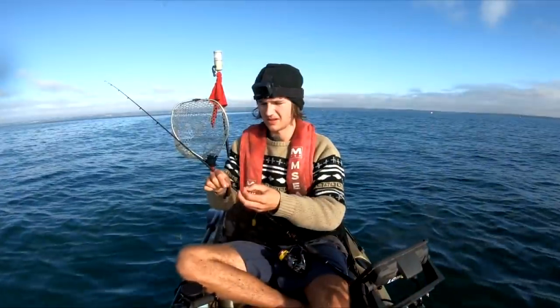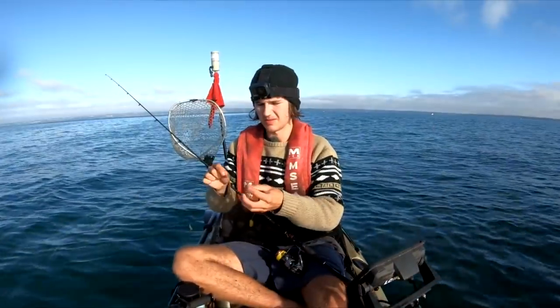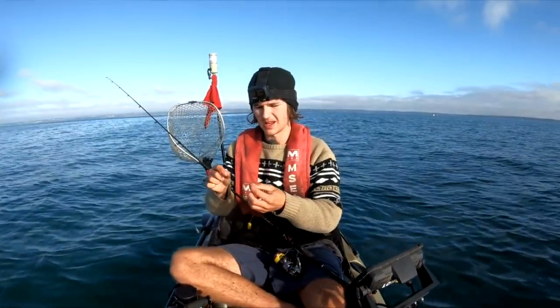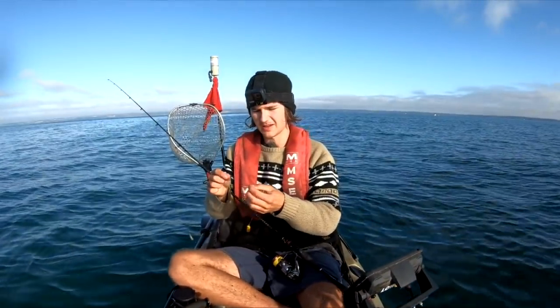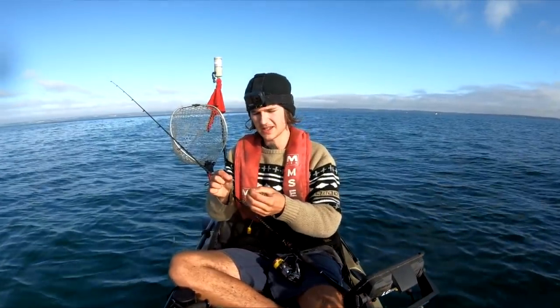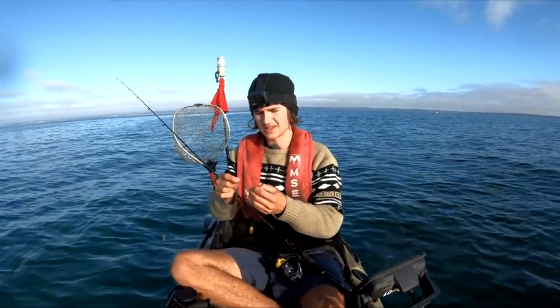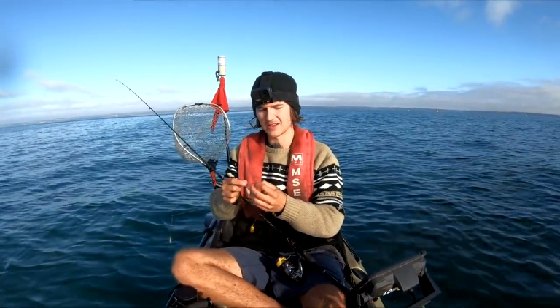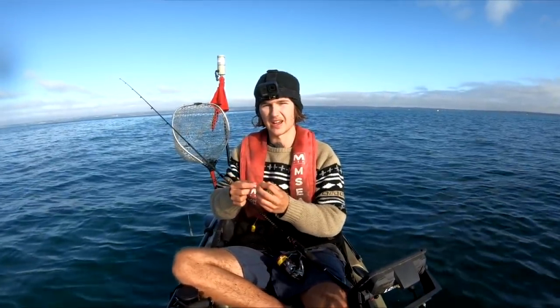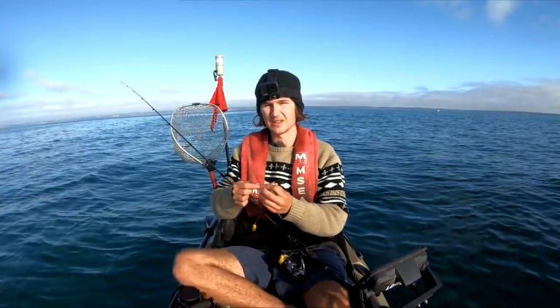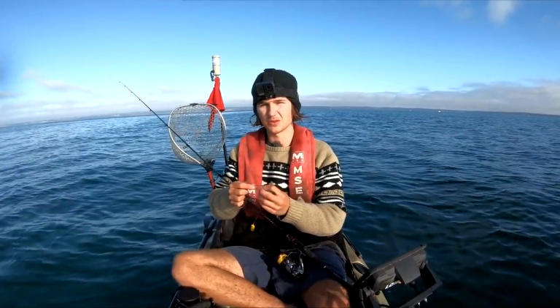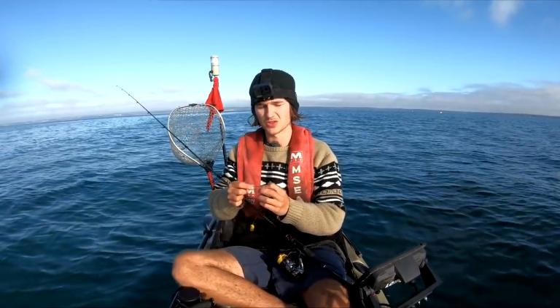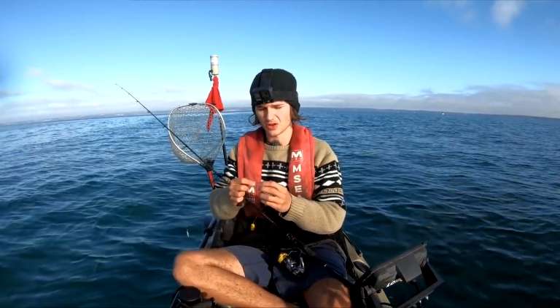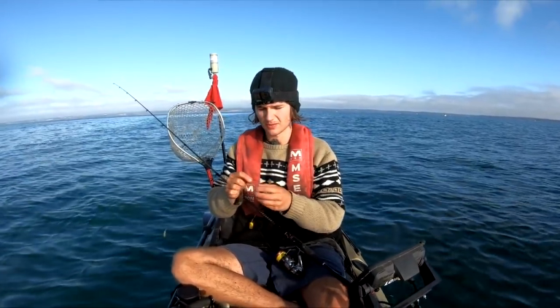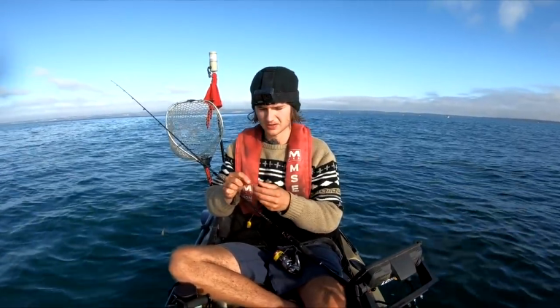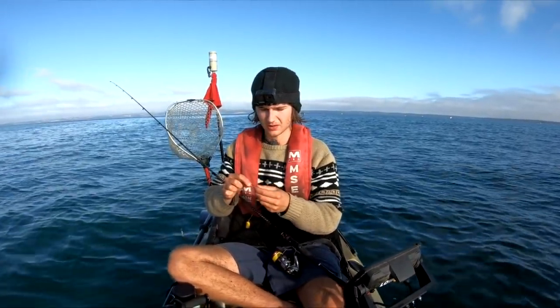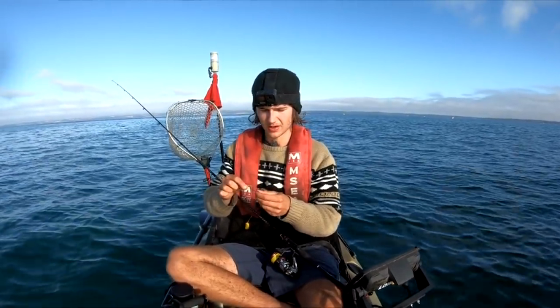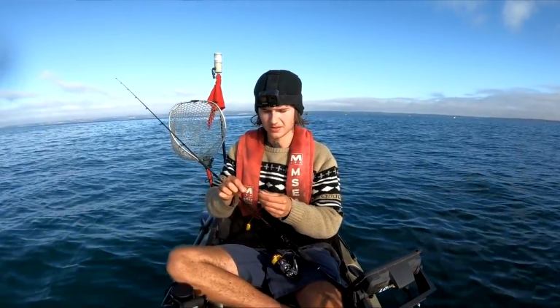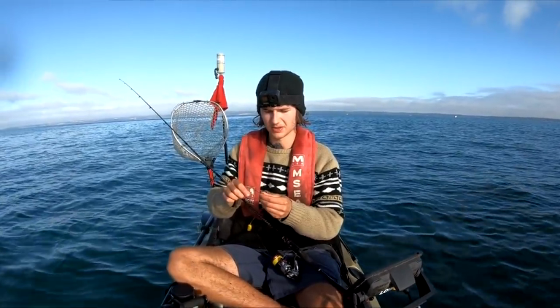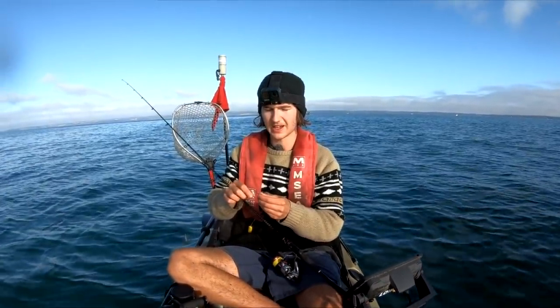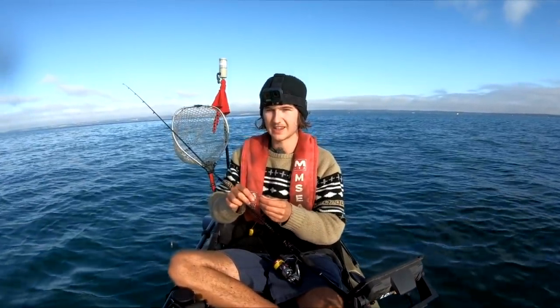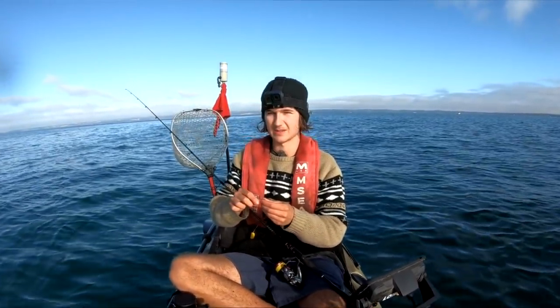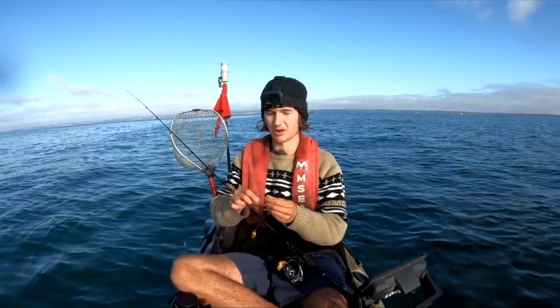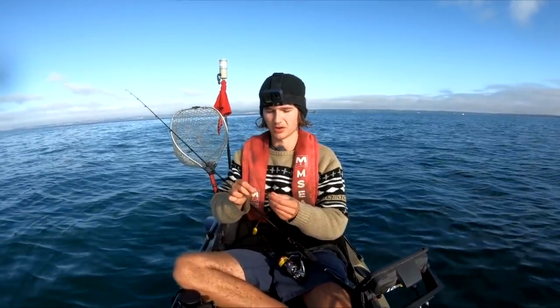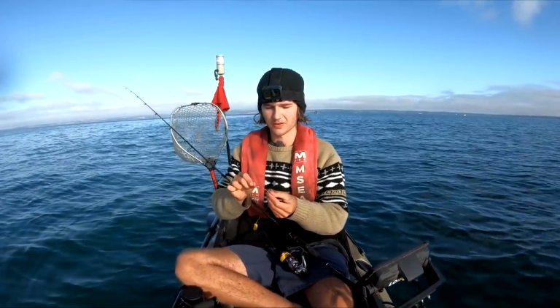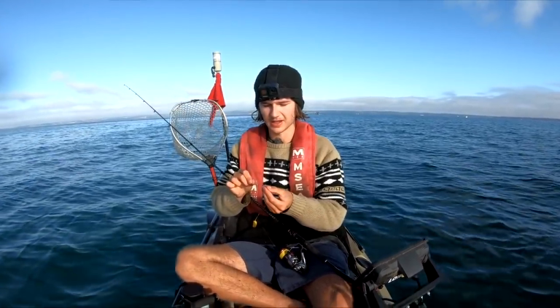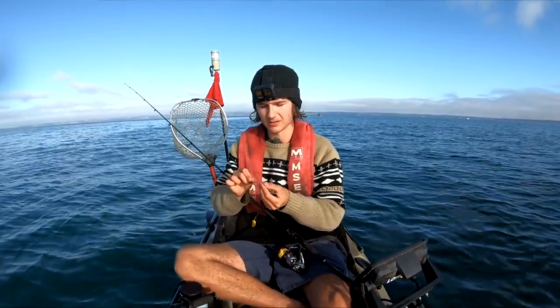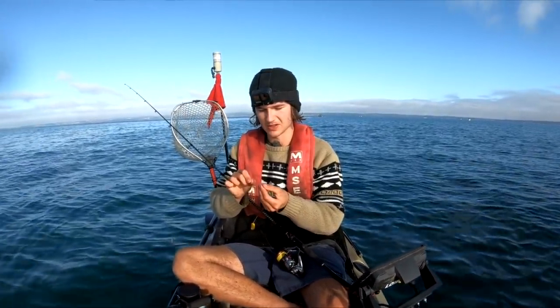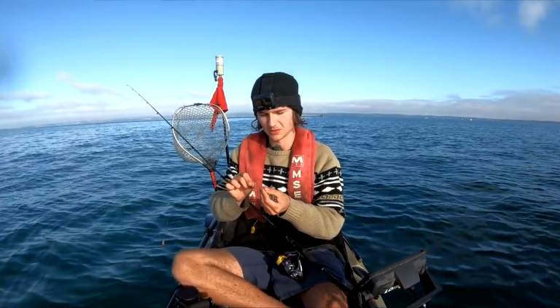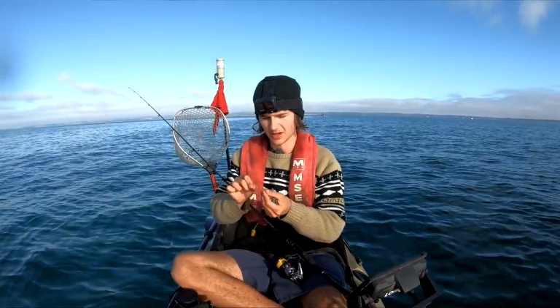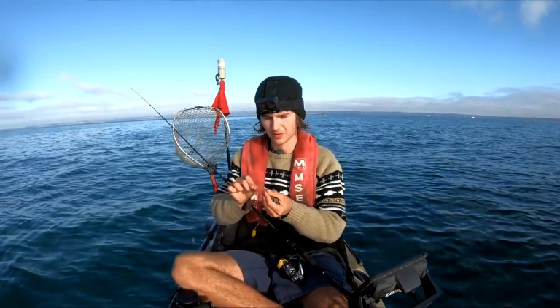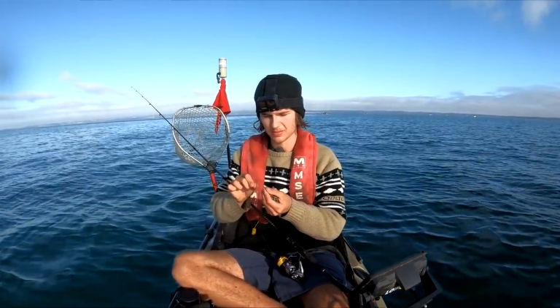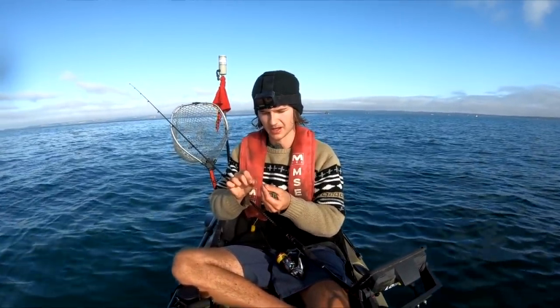Man, how was that stingray — he took so much line! We're lucky he just broke off in the end and we still got our rig back.